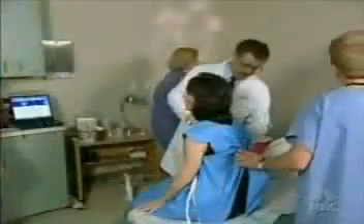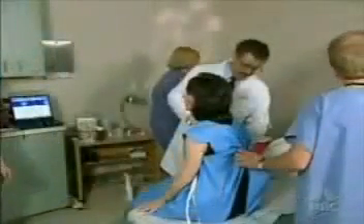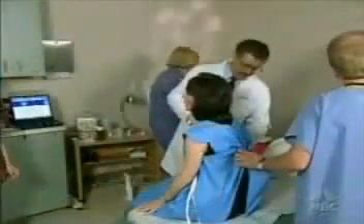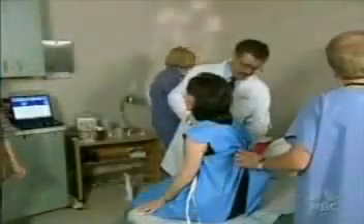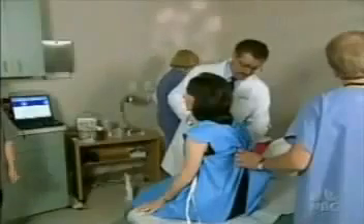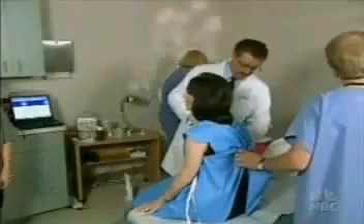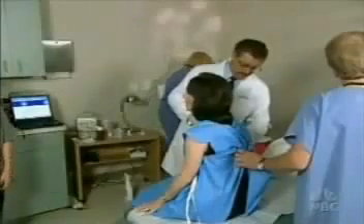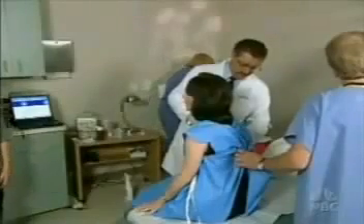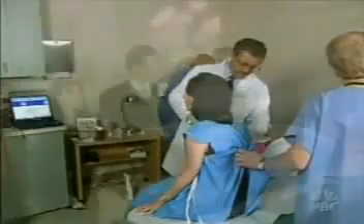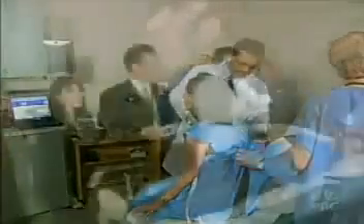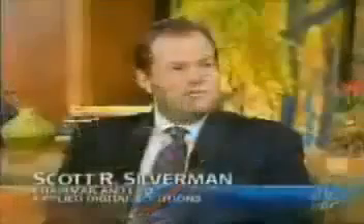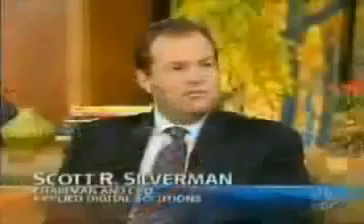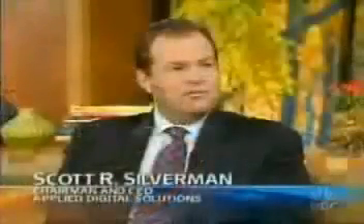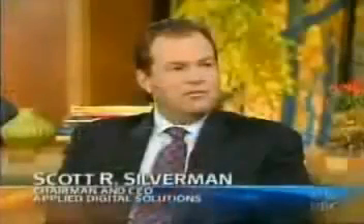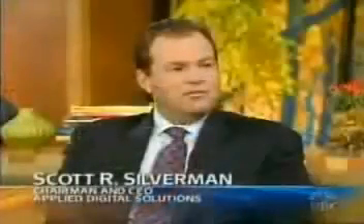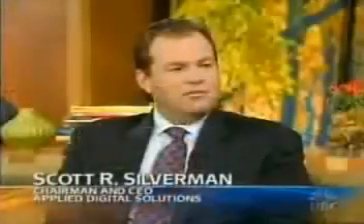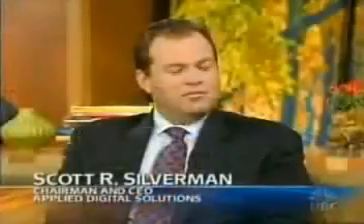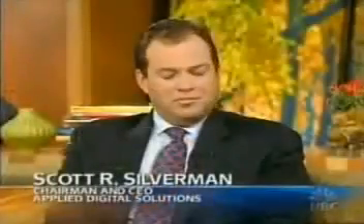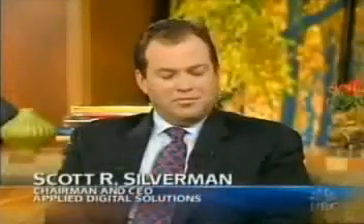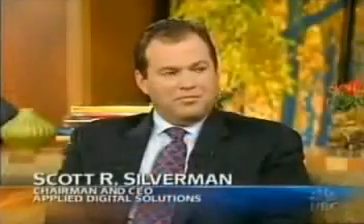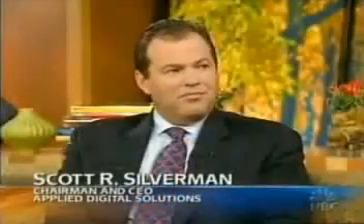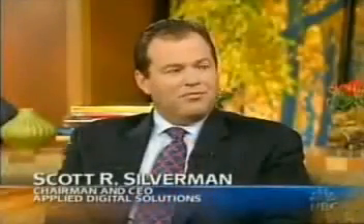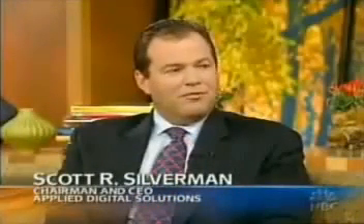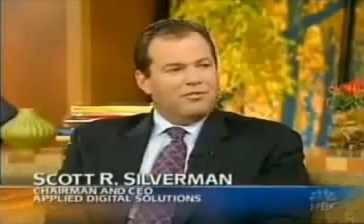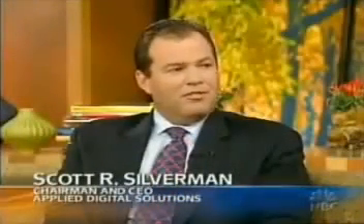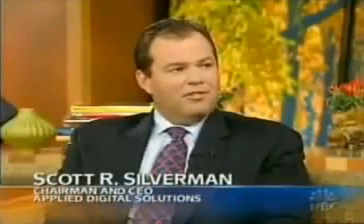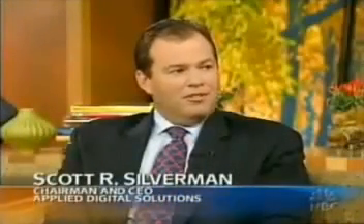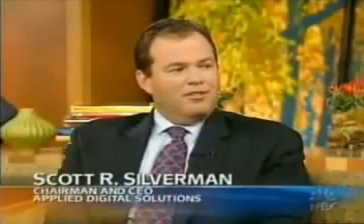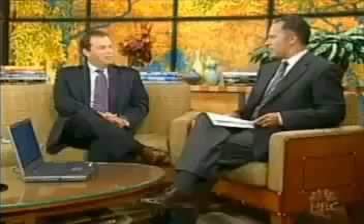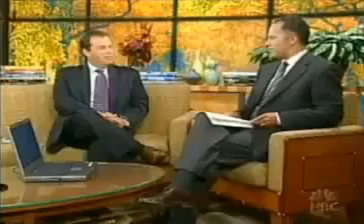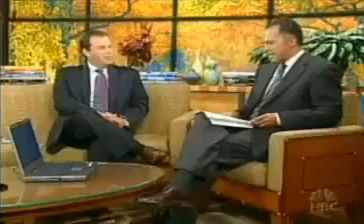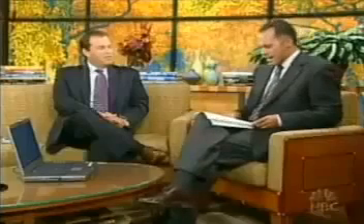Scott Silverman is the chairman and CEO of Applied Digital Solutions, the maker of the Verichip. Good morning, Scott. Thanks for joining us.